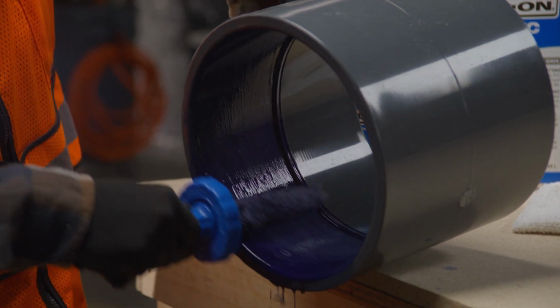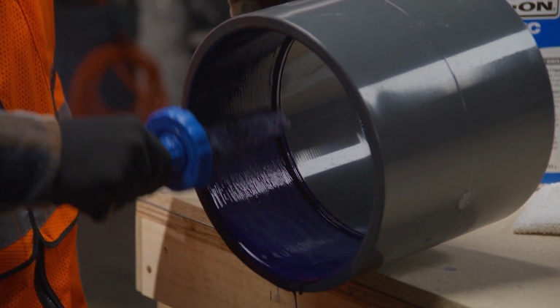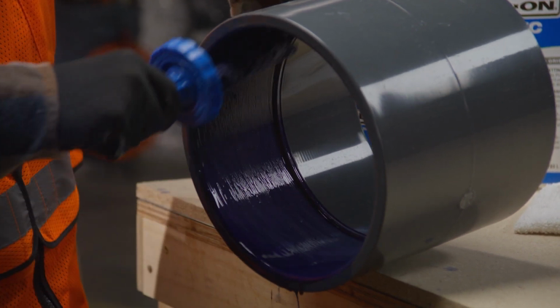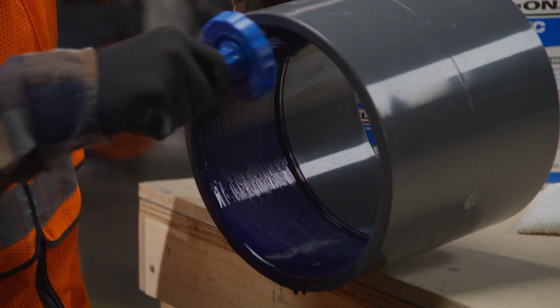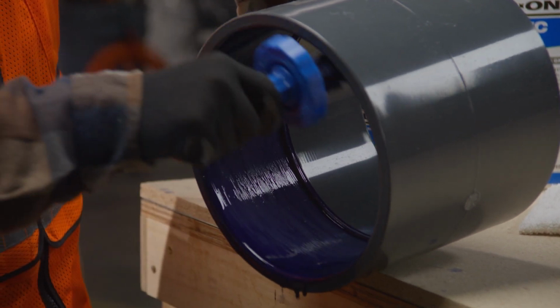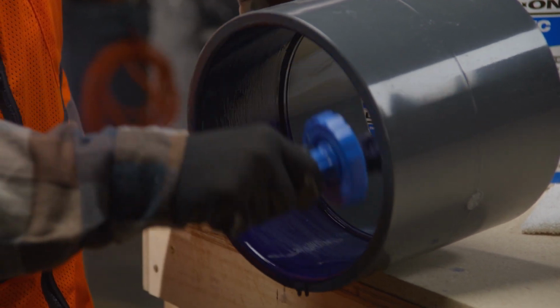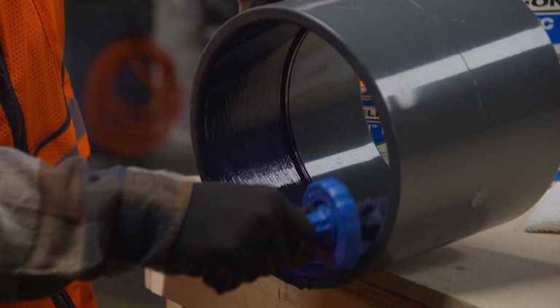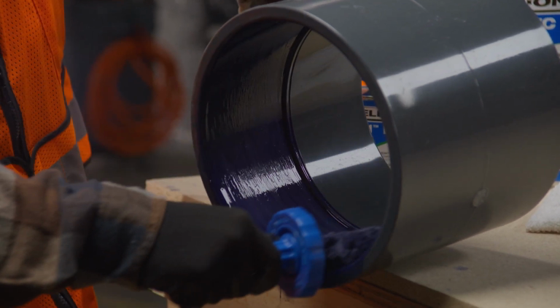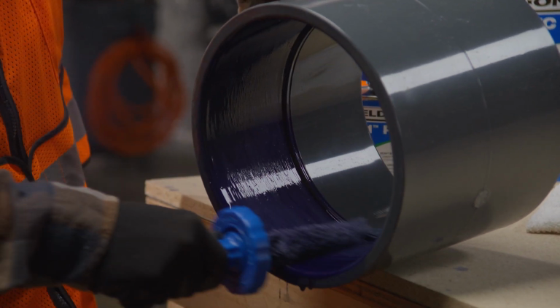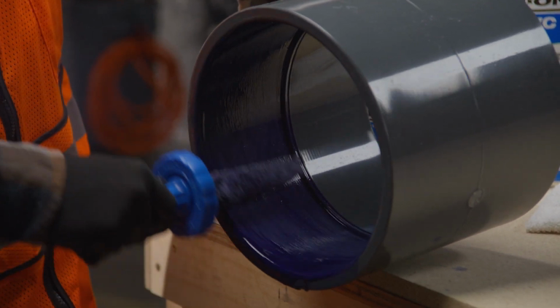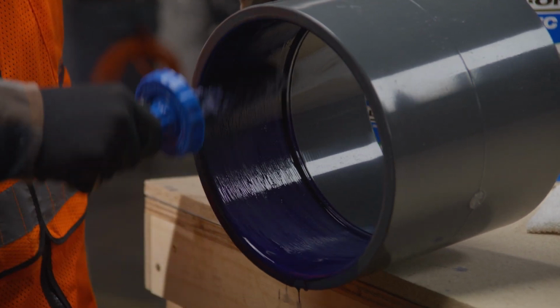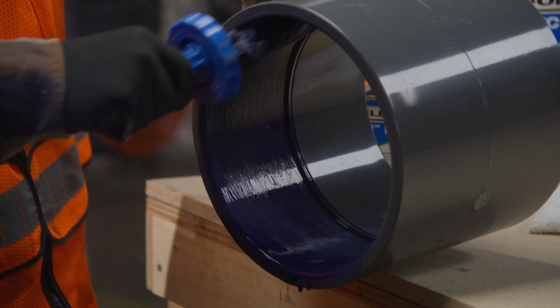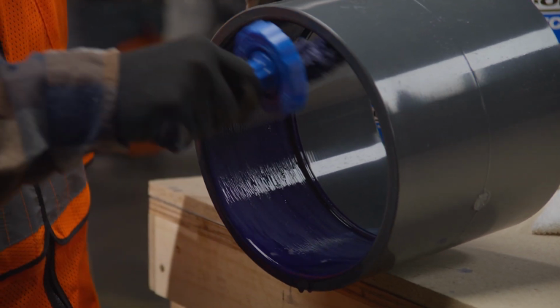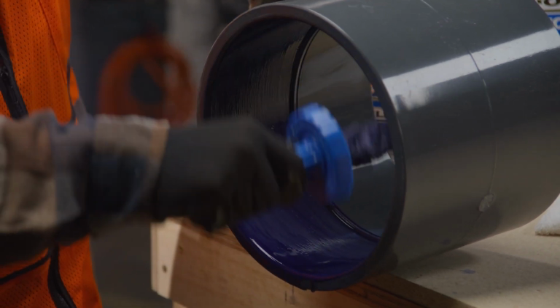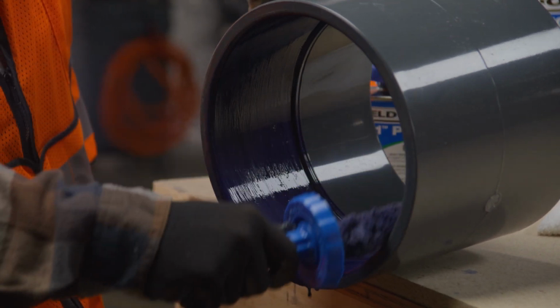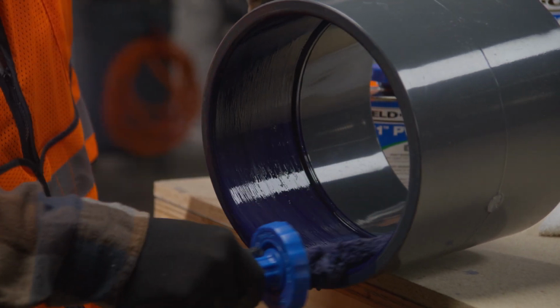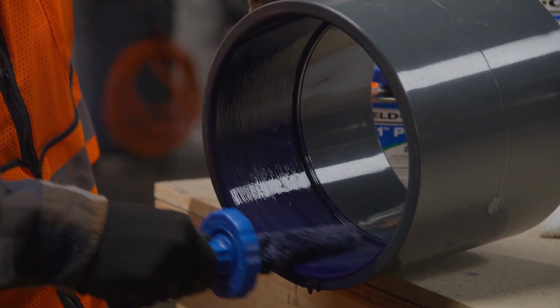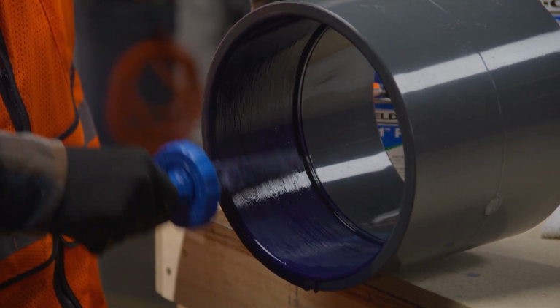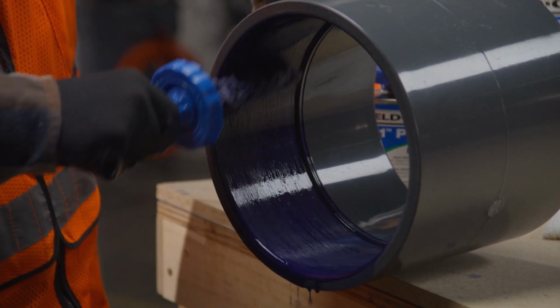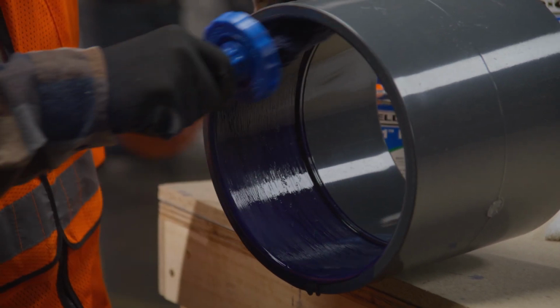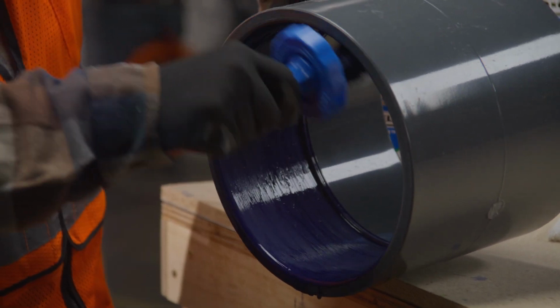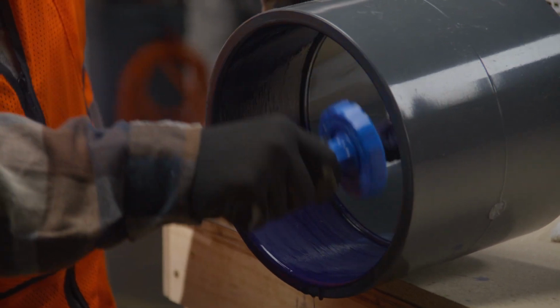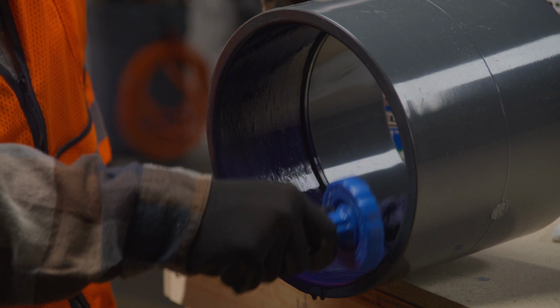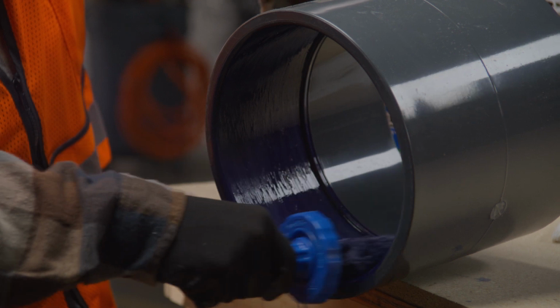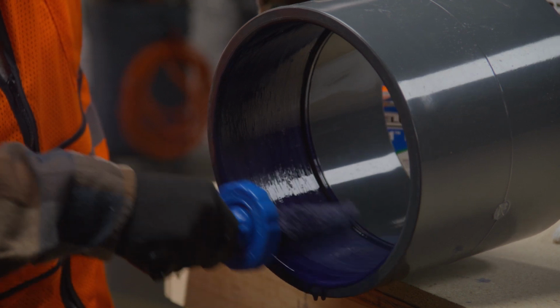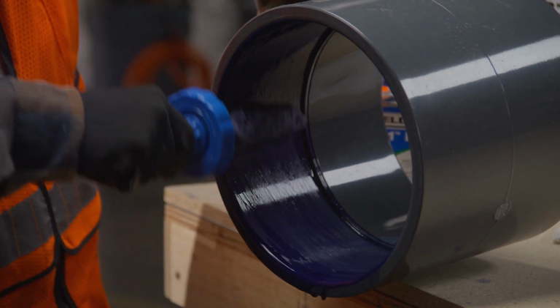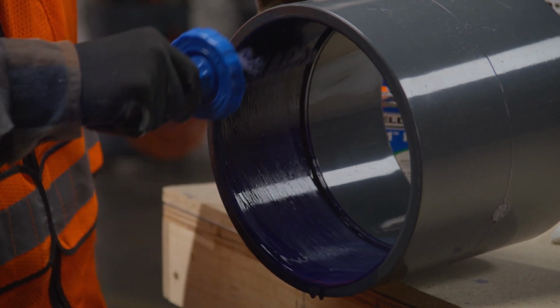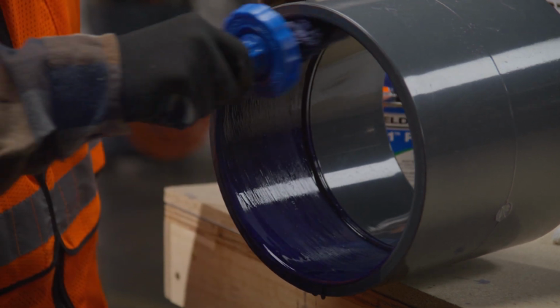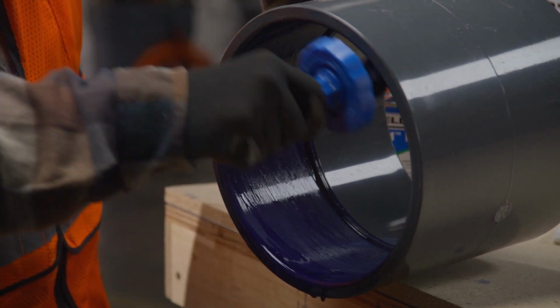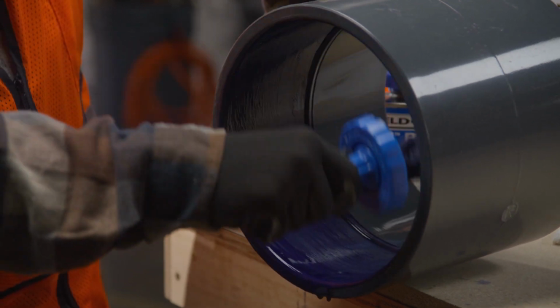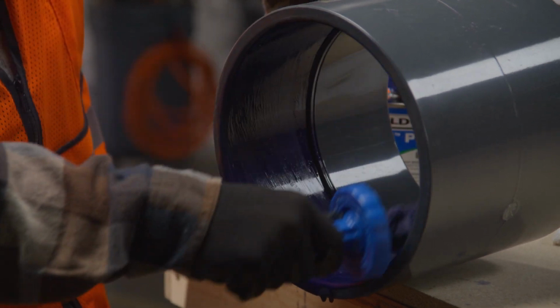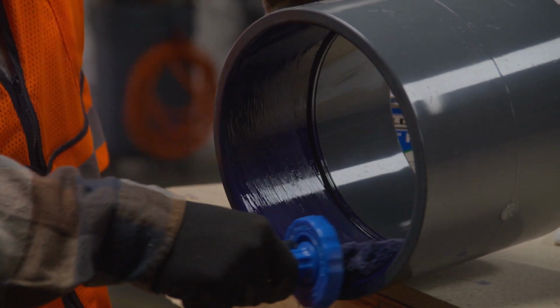Placing a board under the fitting and giving it a forward tilt may help keep the primer and cement from running into the fitting socket.